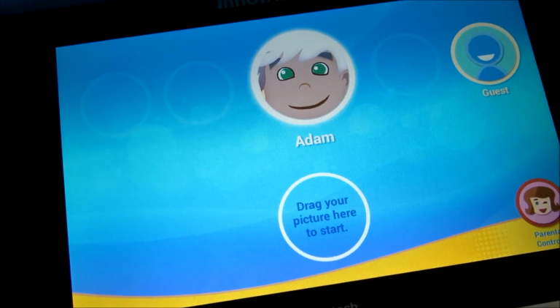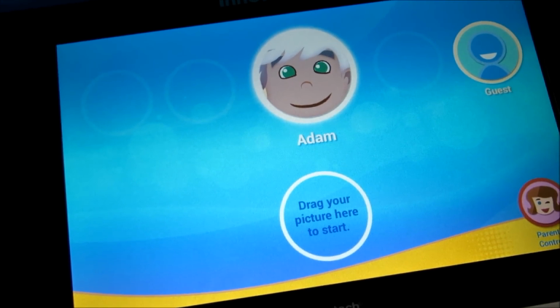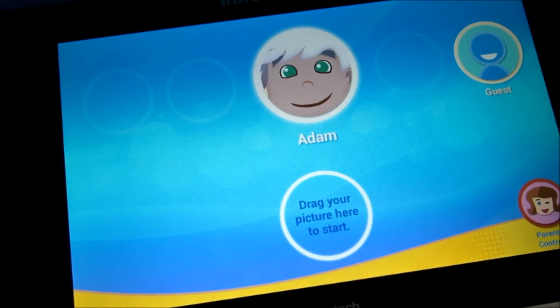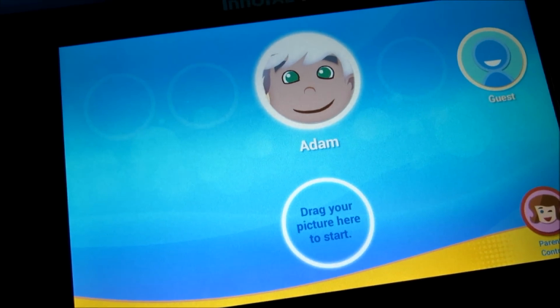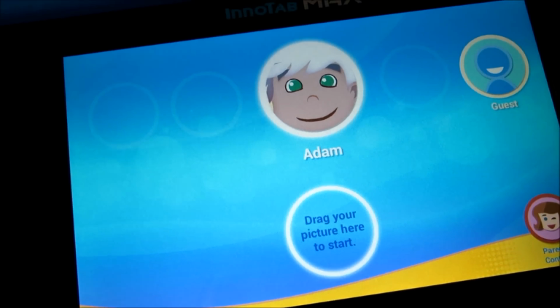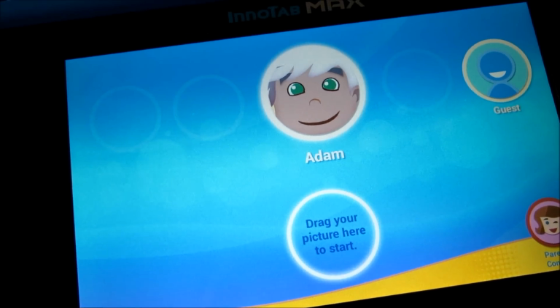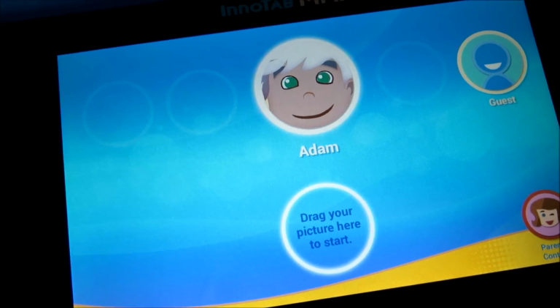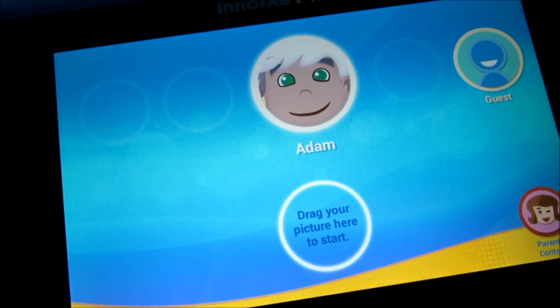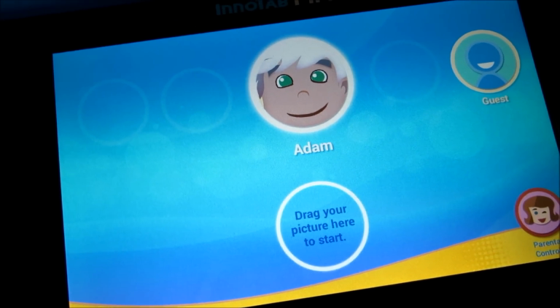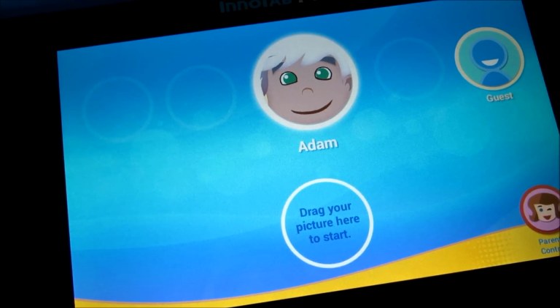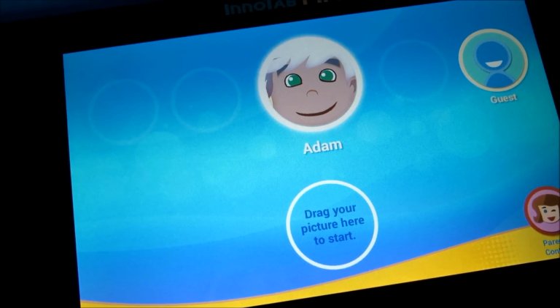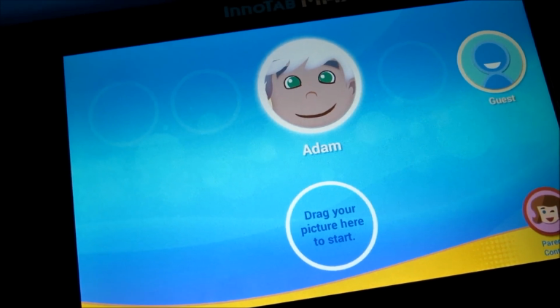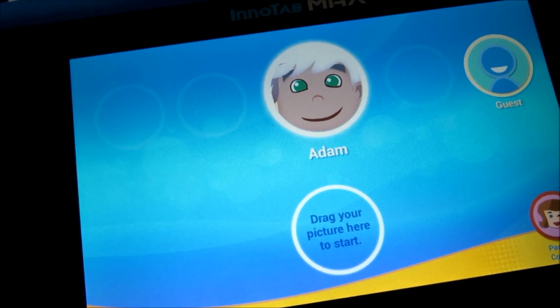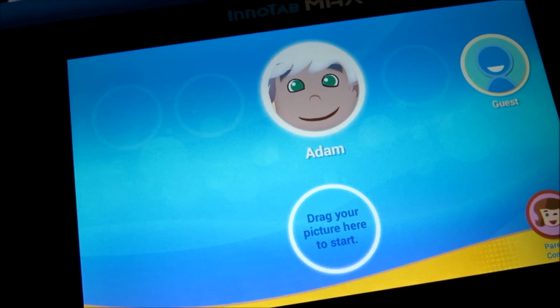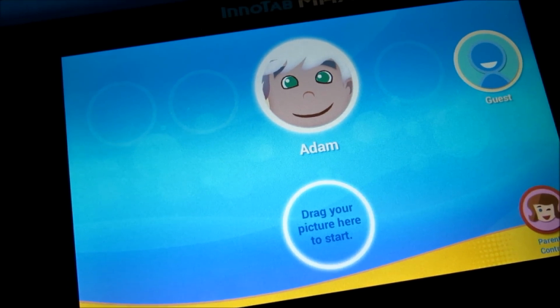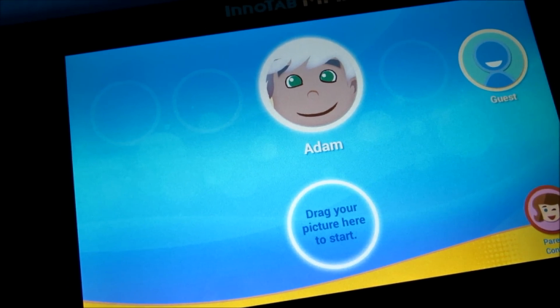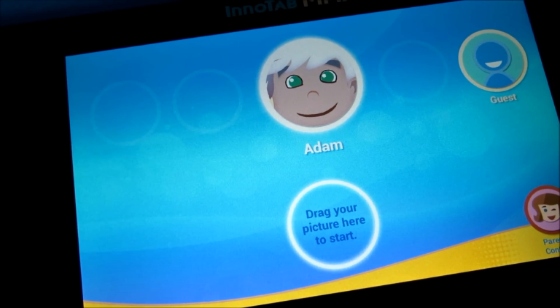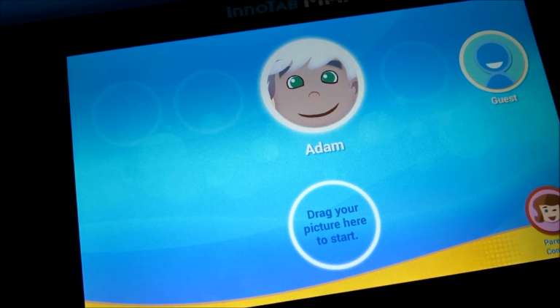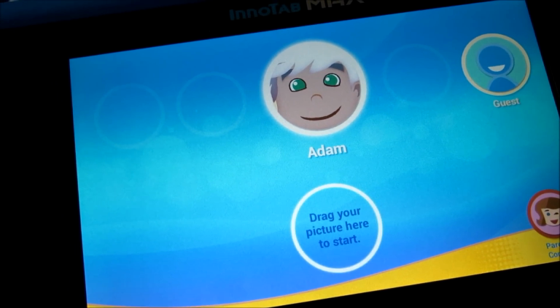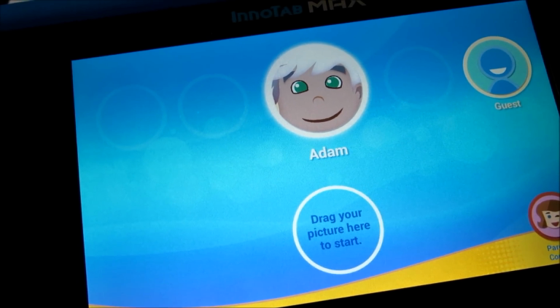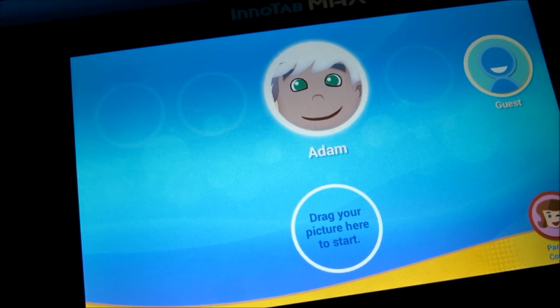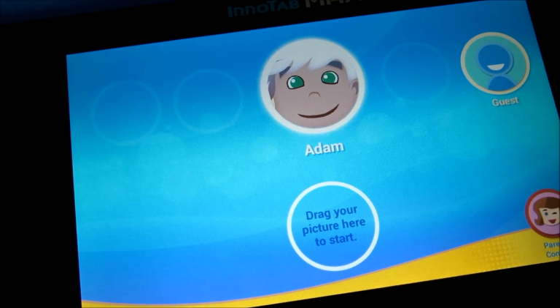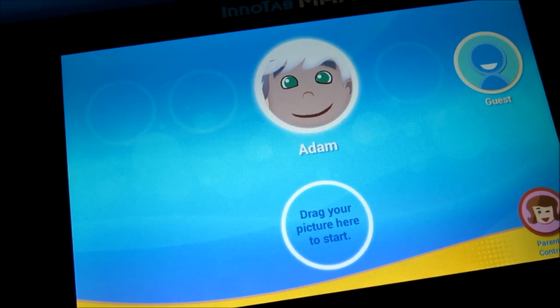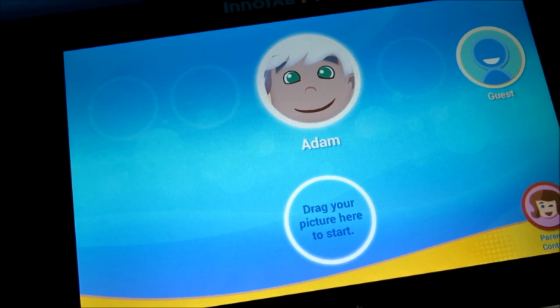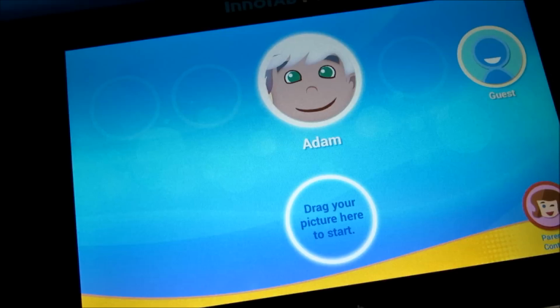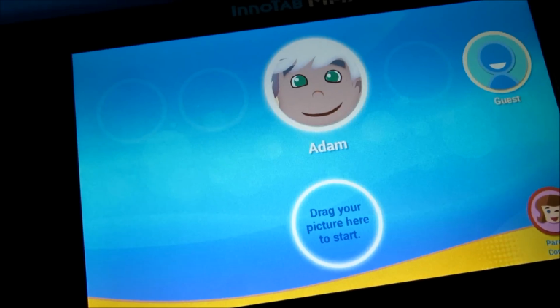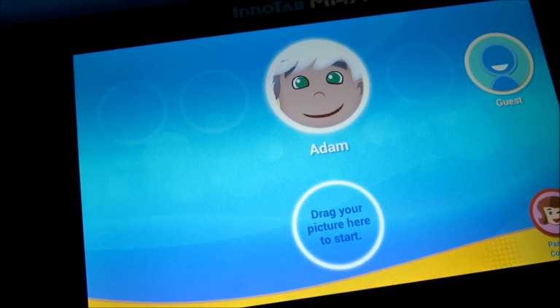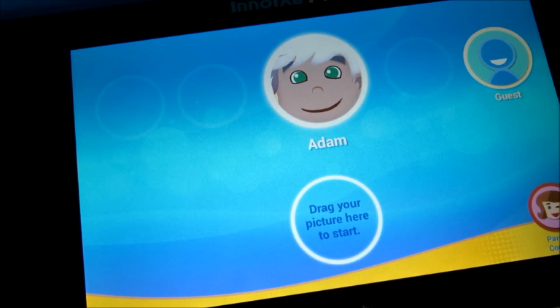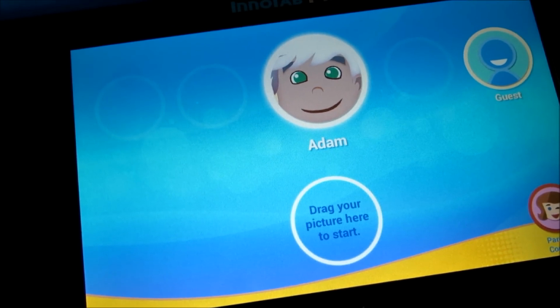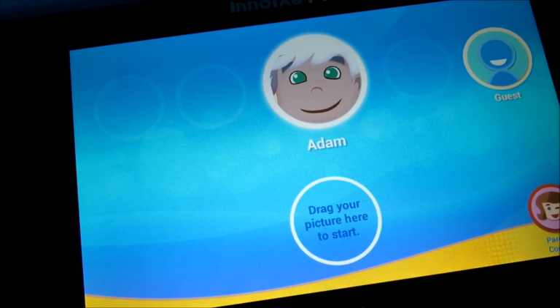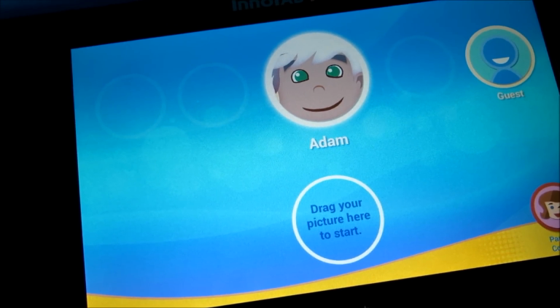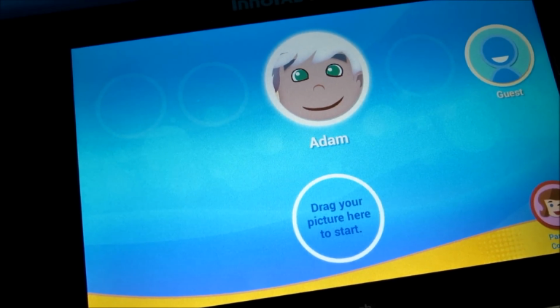Hey guys, this is Anthony with a quick video to show you how to update the firmware on your kids VTech InnoTab Max Tablet.